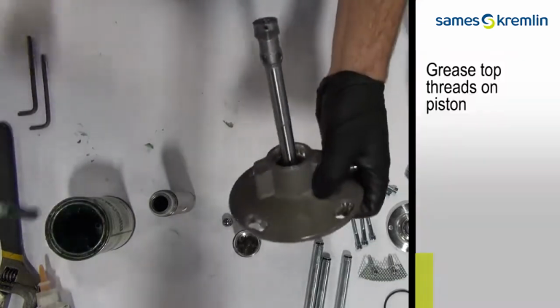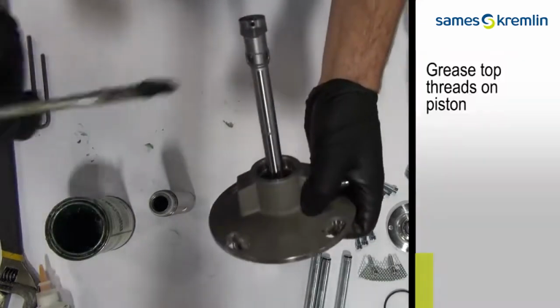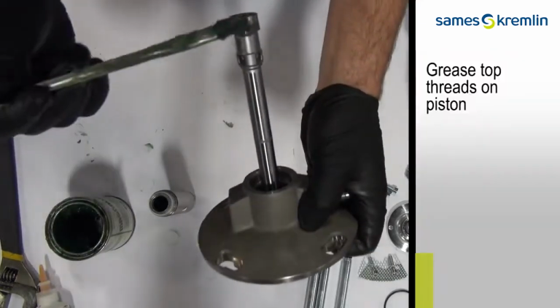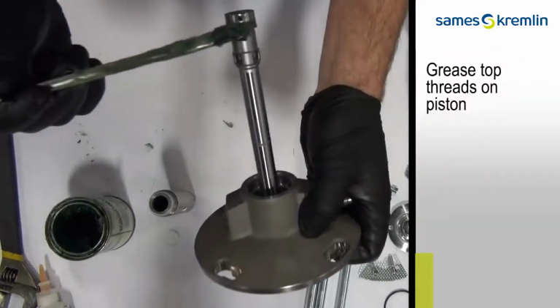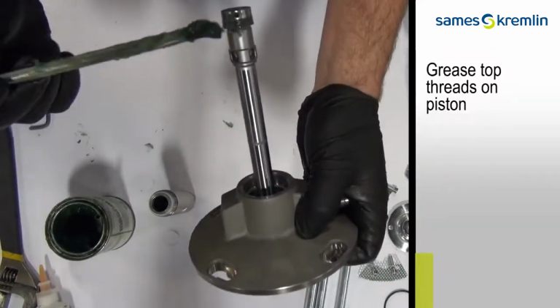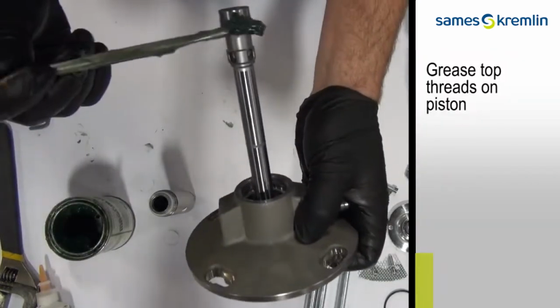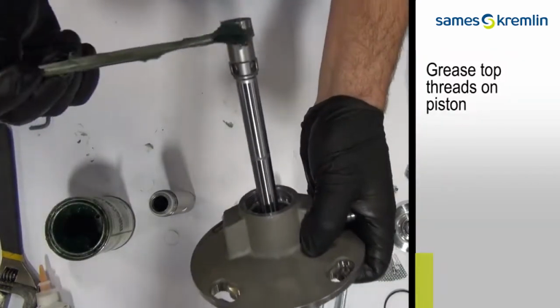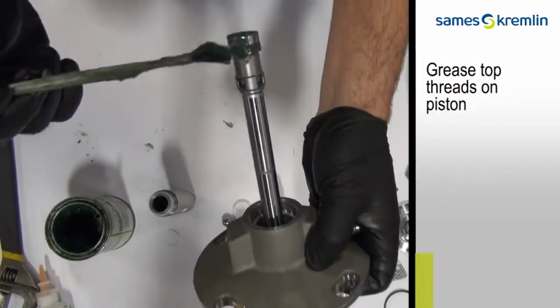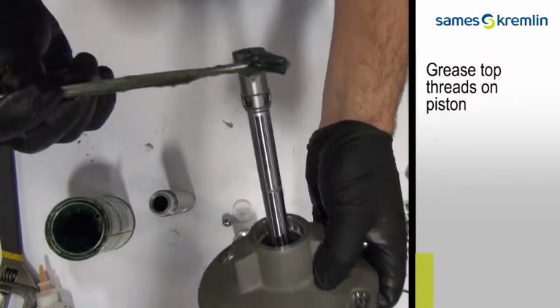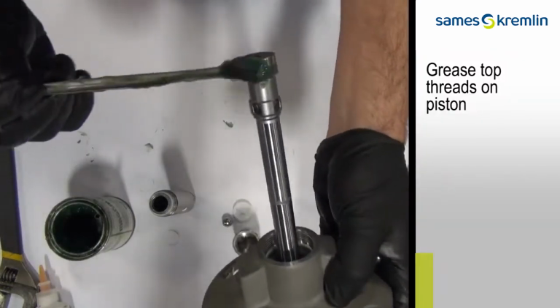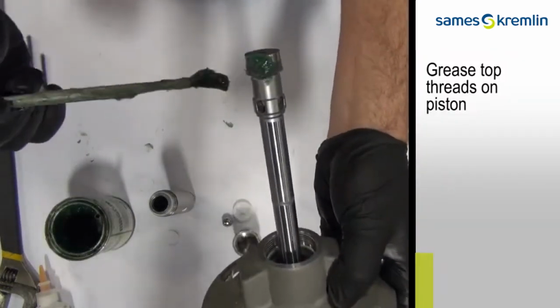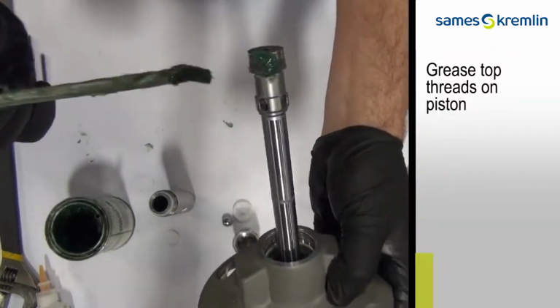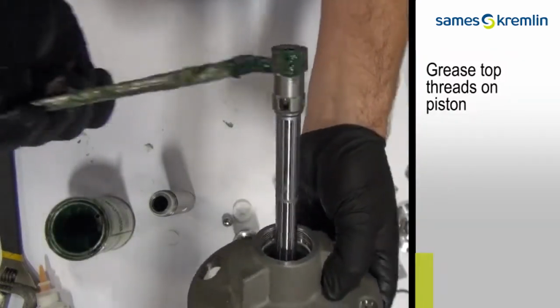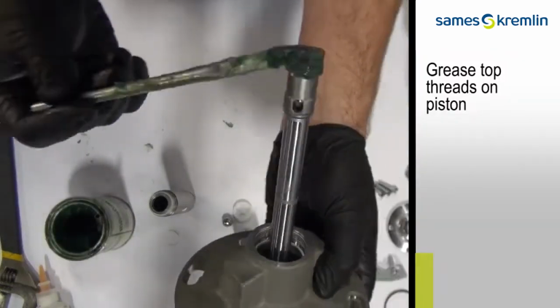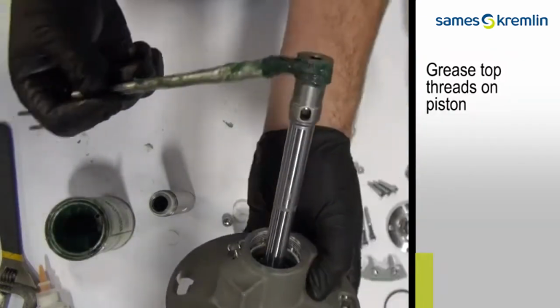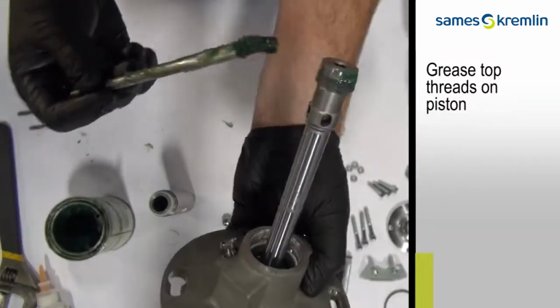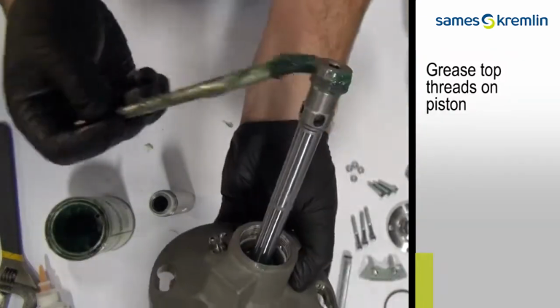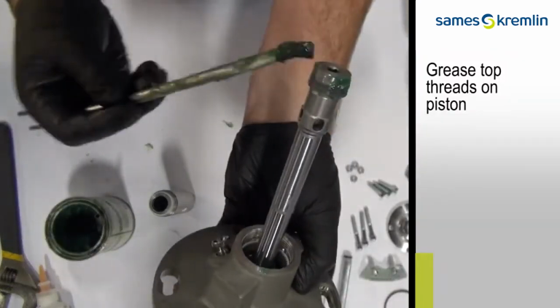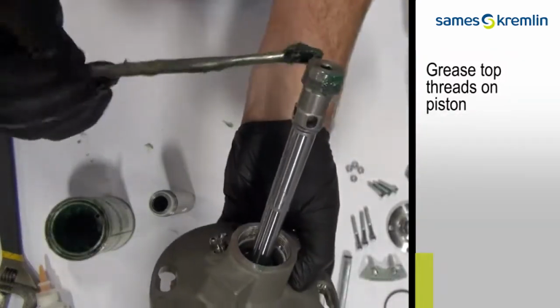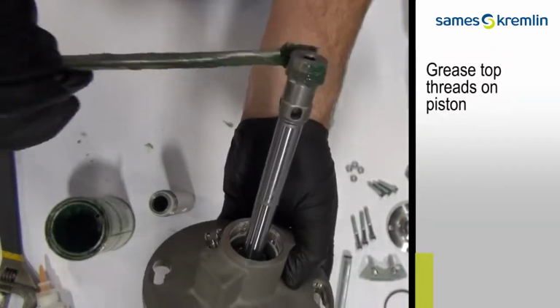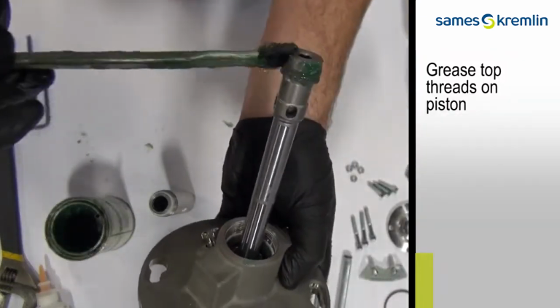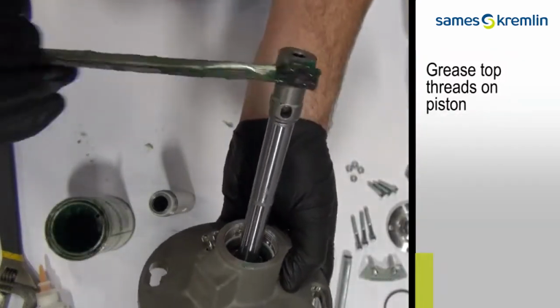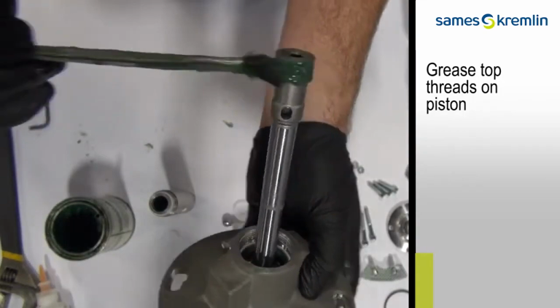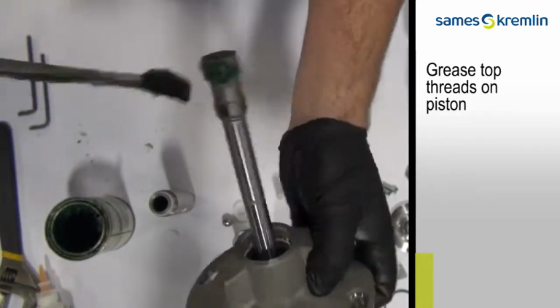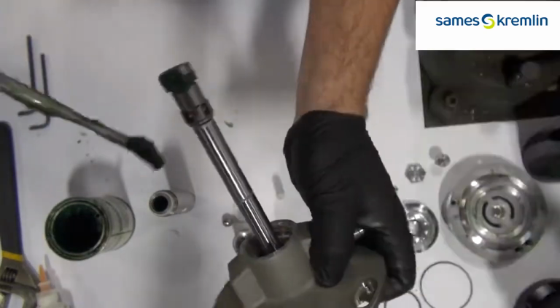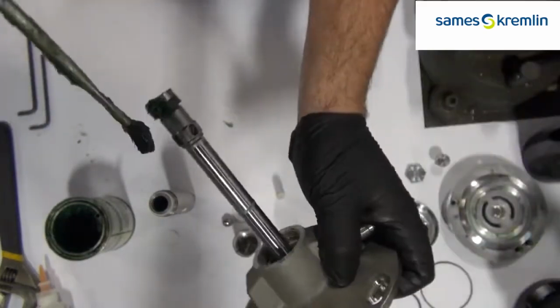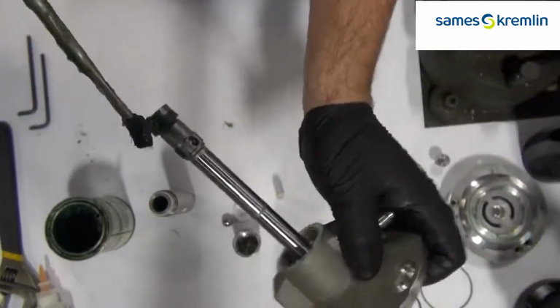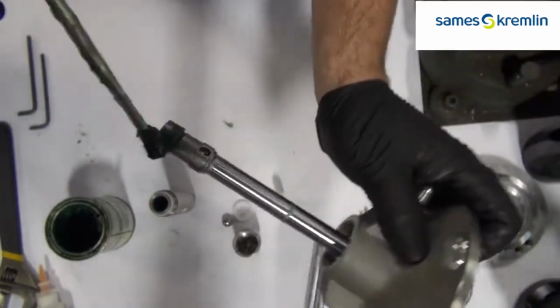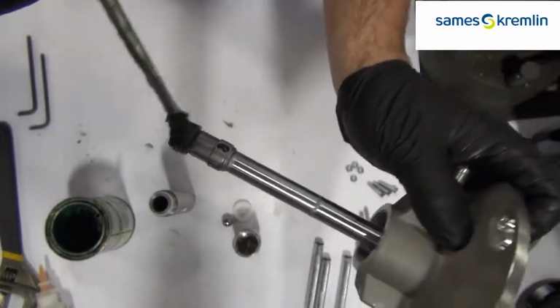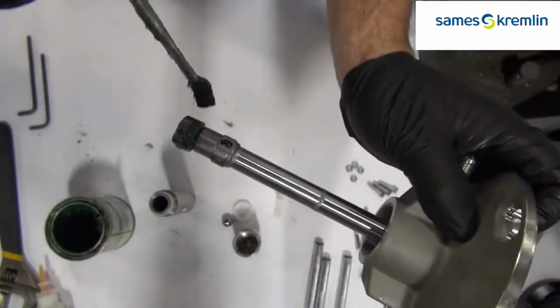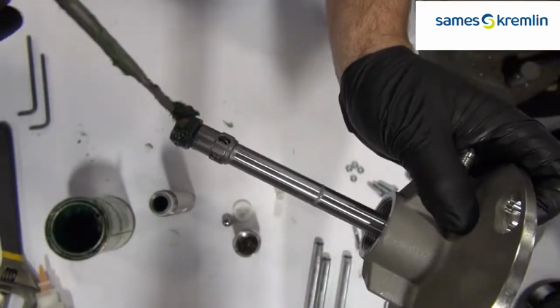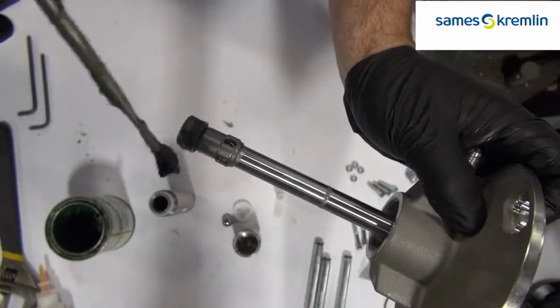Grease the O-rings and threads on the cylinder, and then slide it down over the piston and hand tighten.